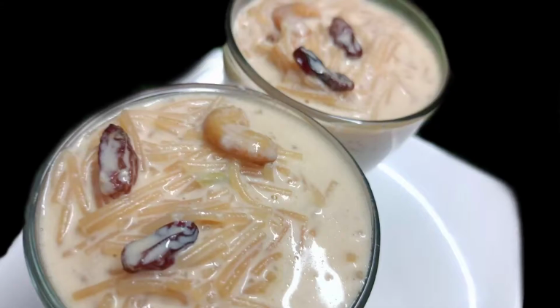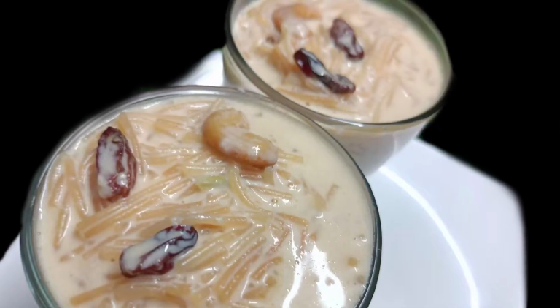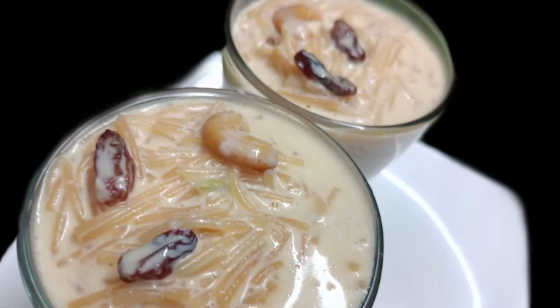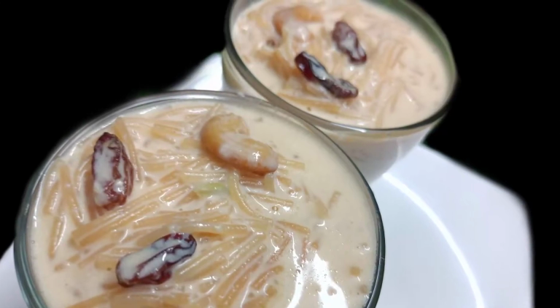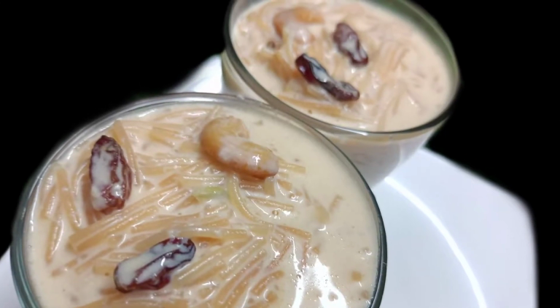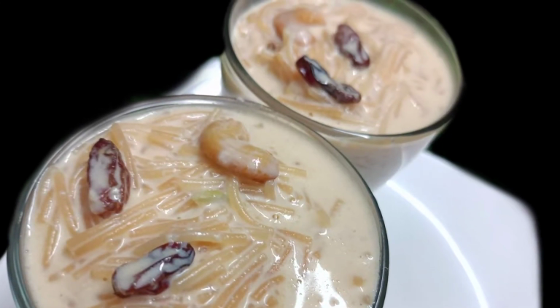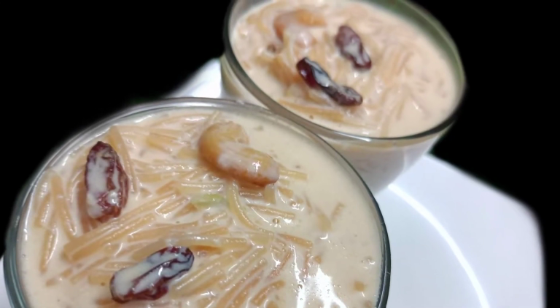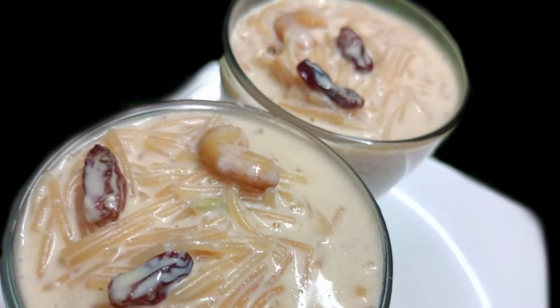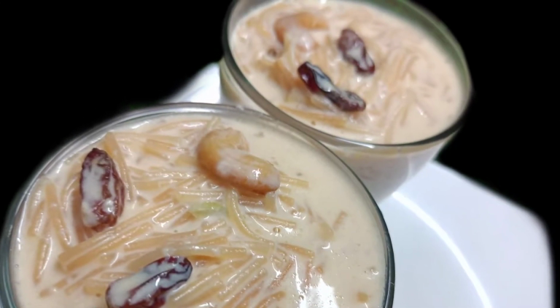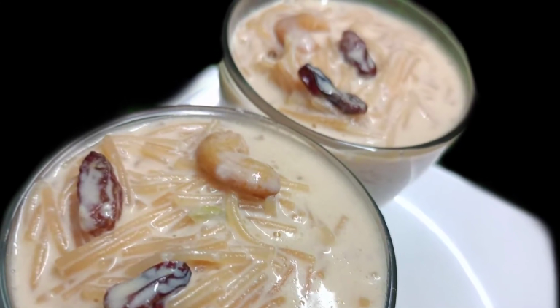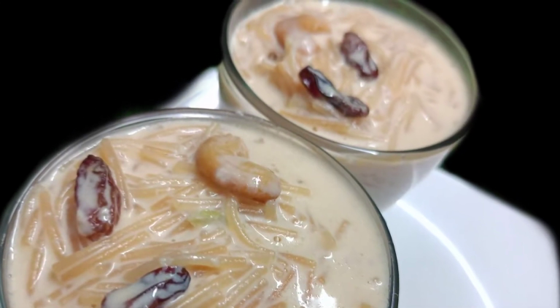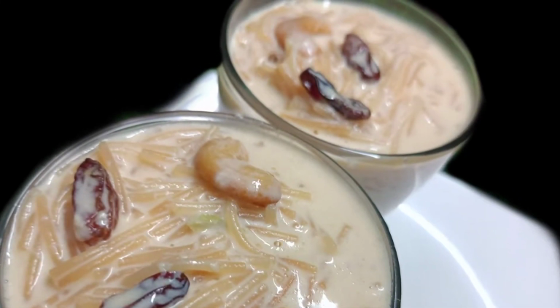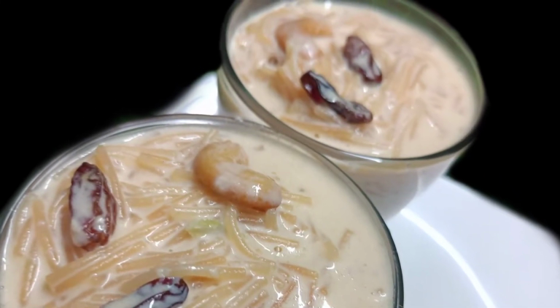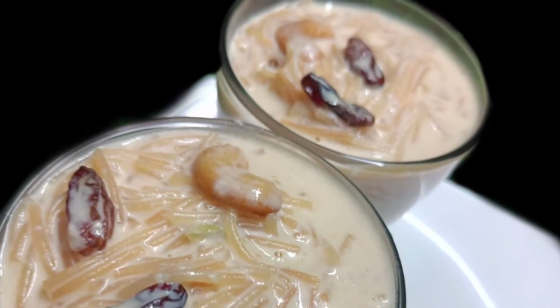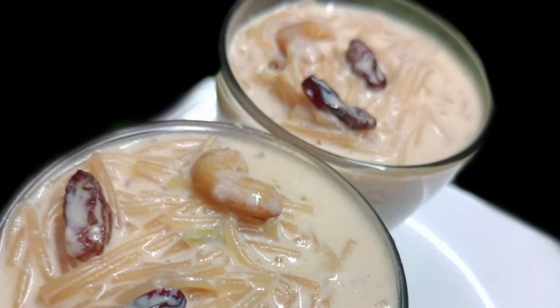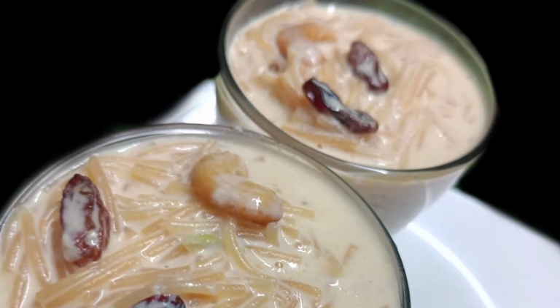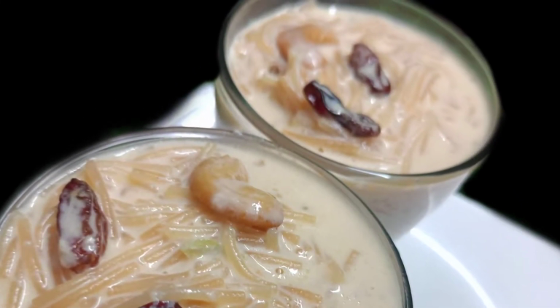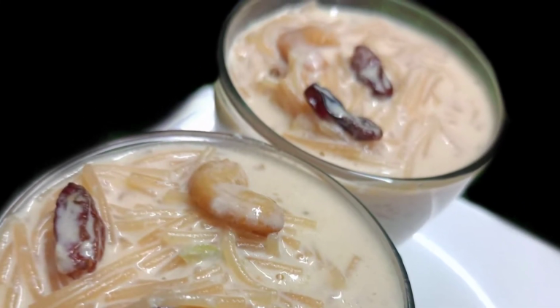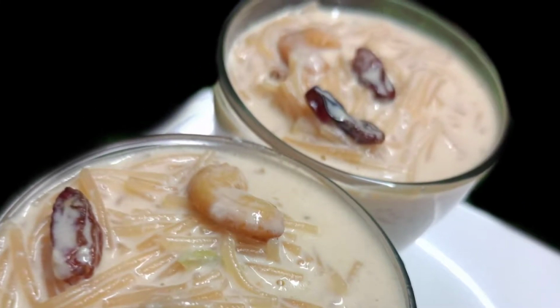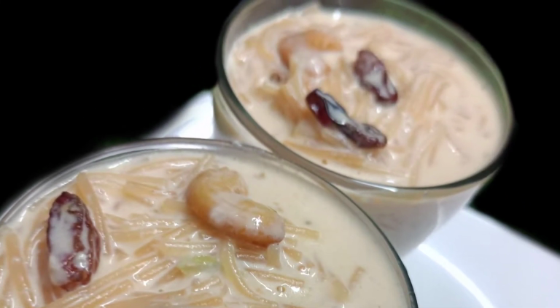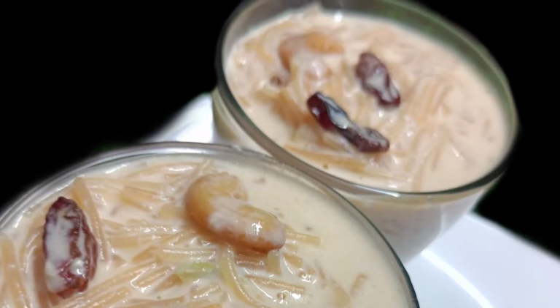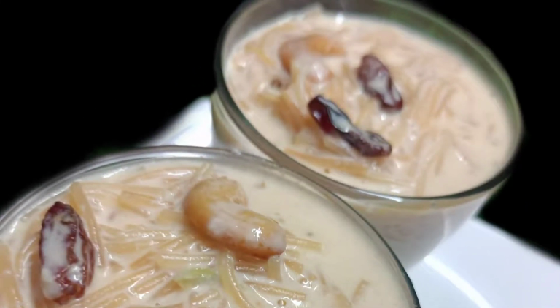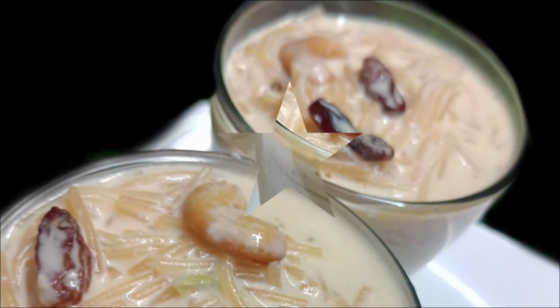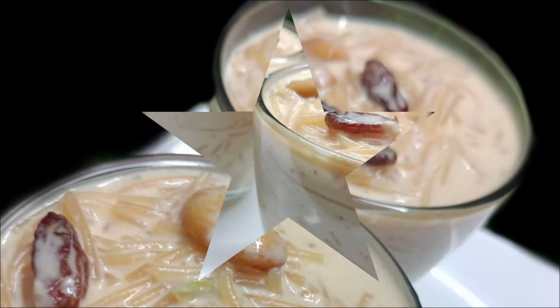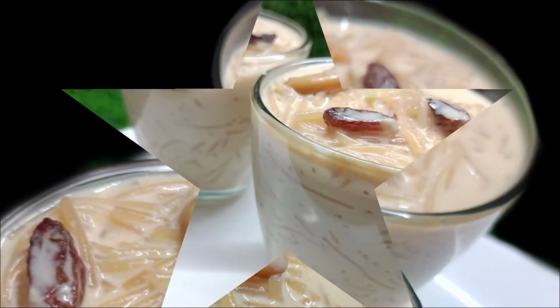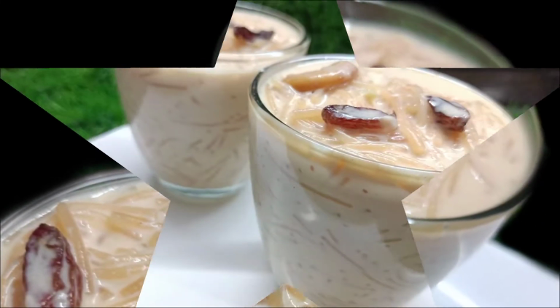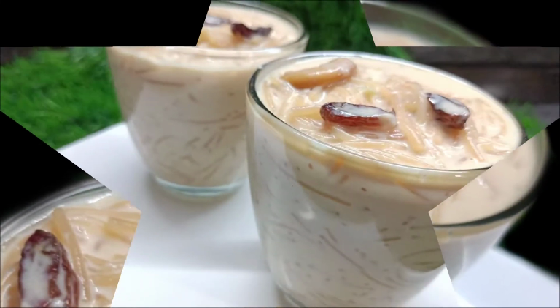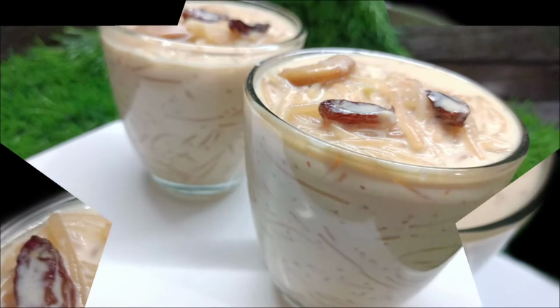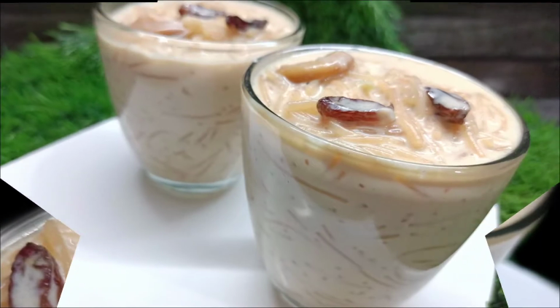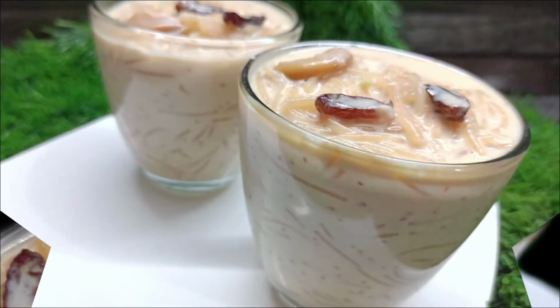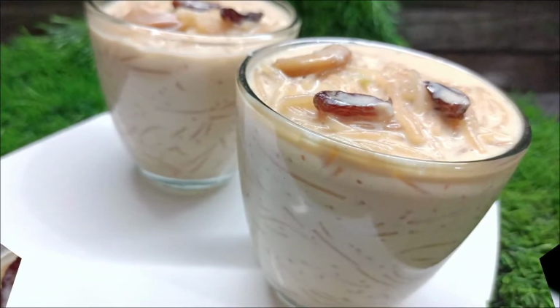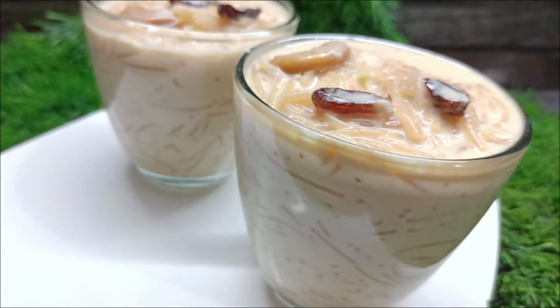Hi Friends! Welcome to Krishna's Taste and Eaps! We are ready to eat some semi-pies.